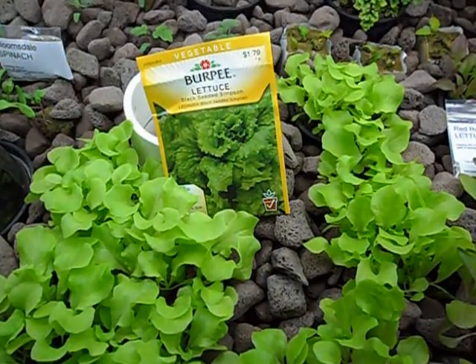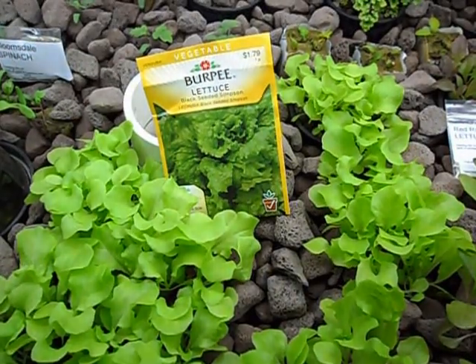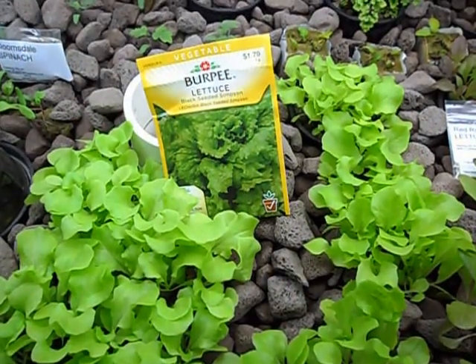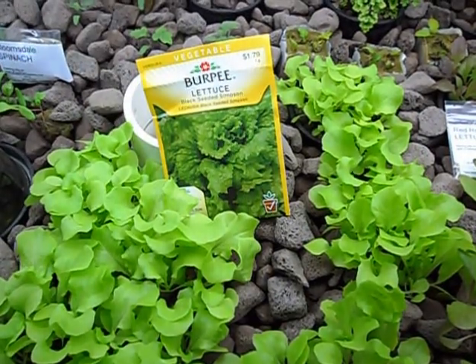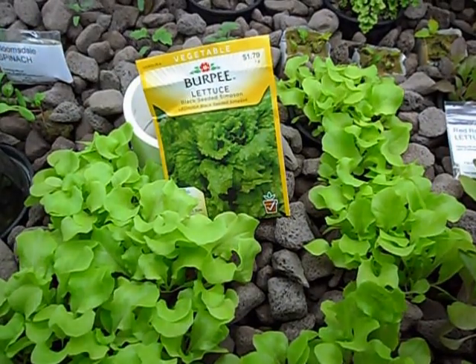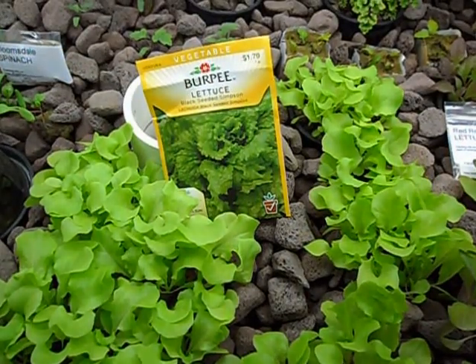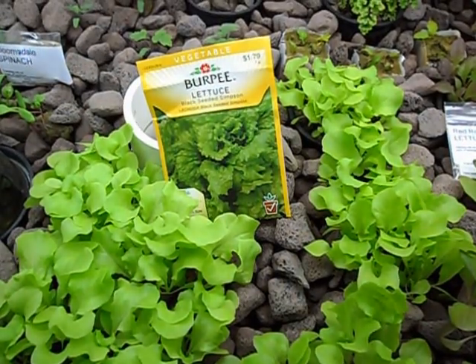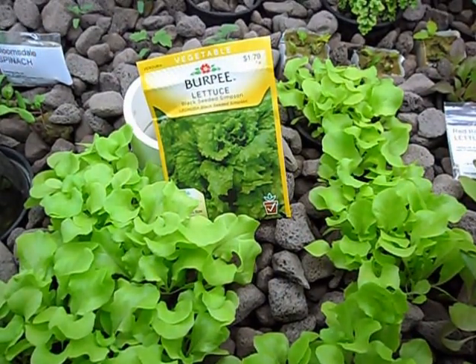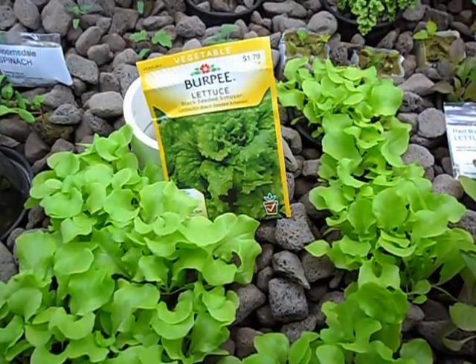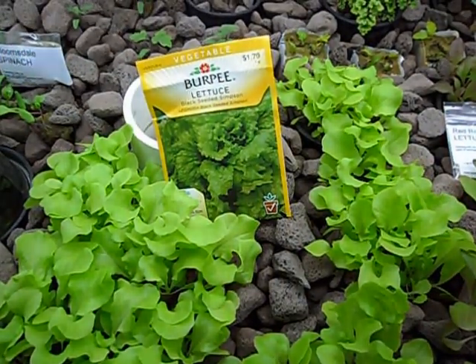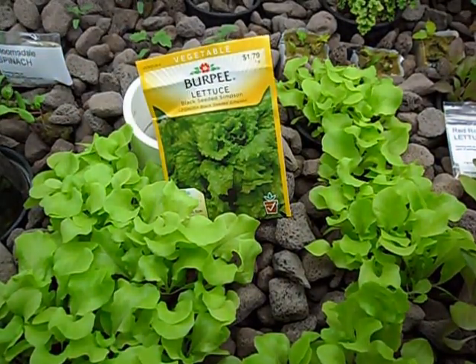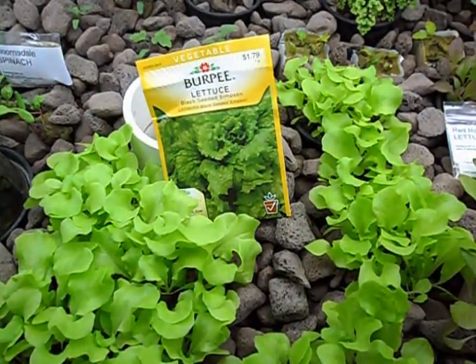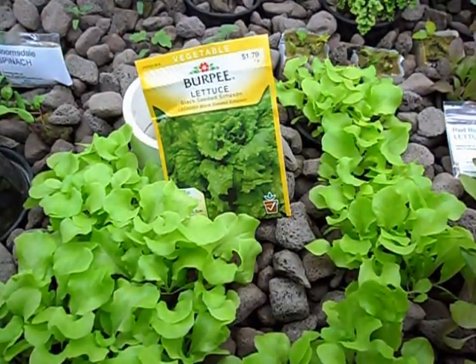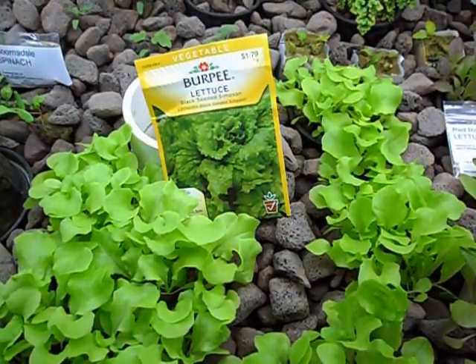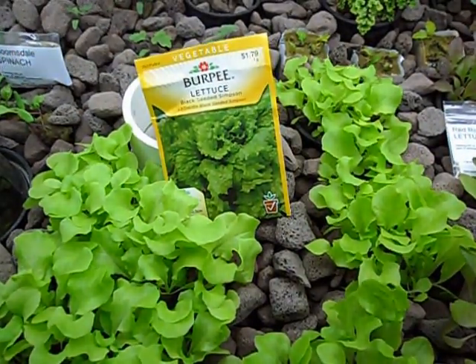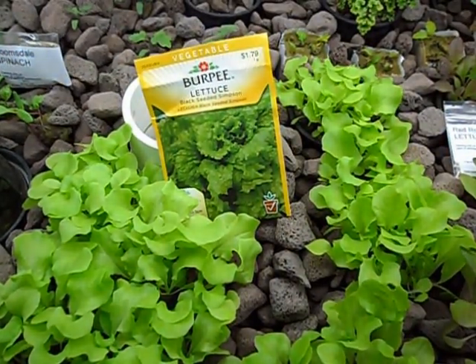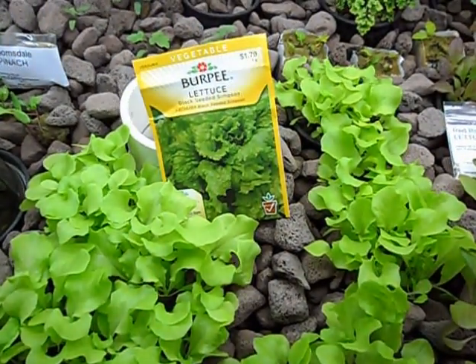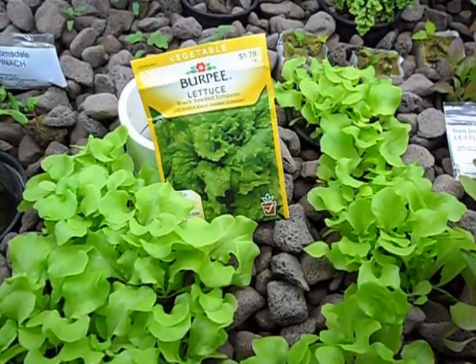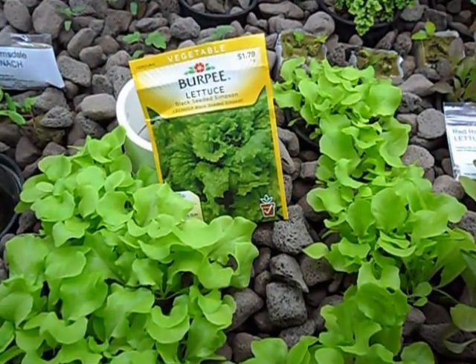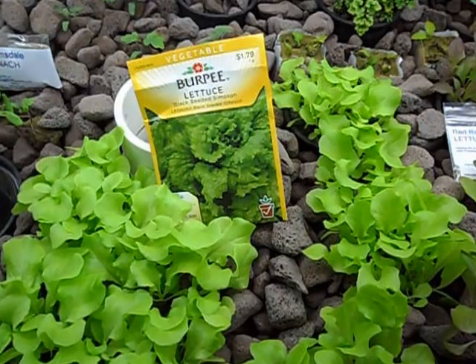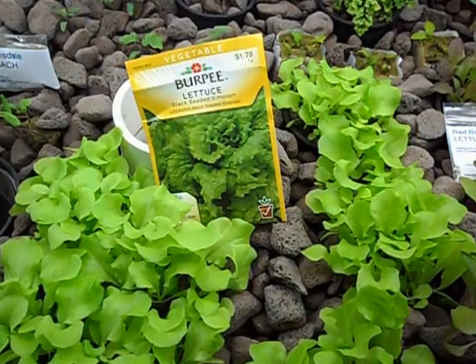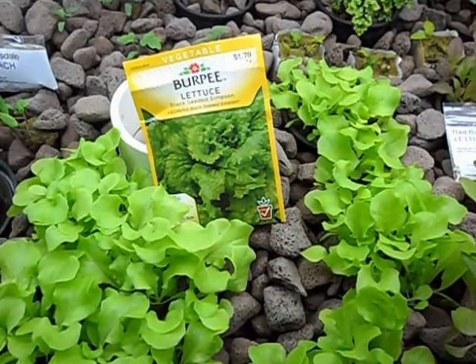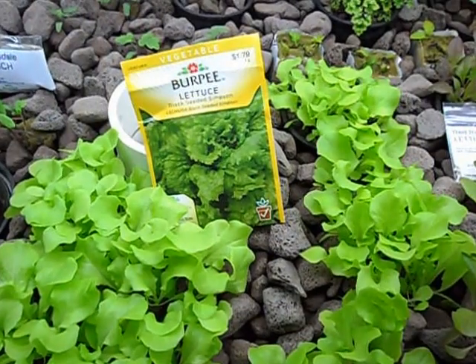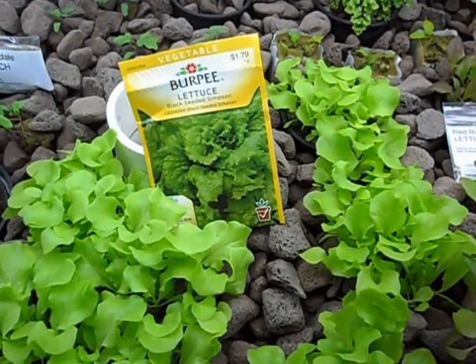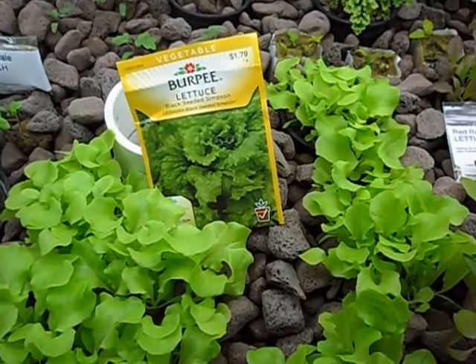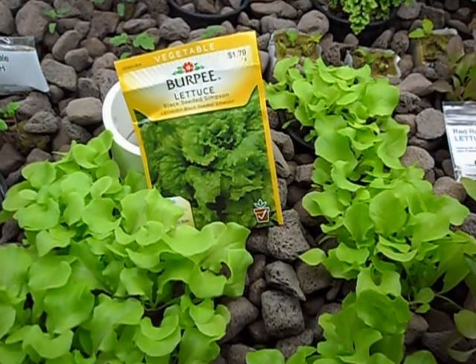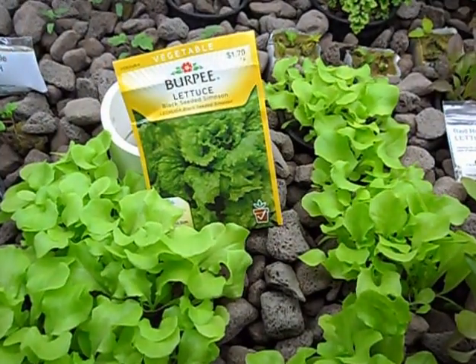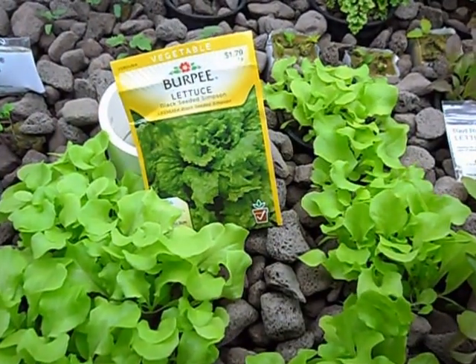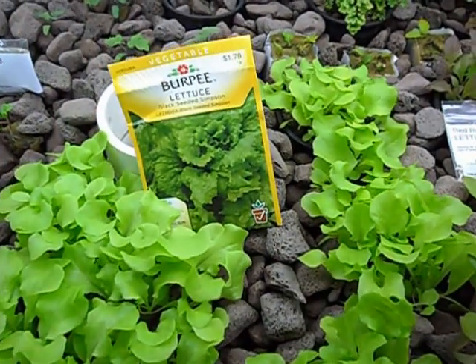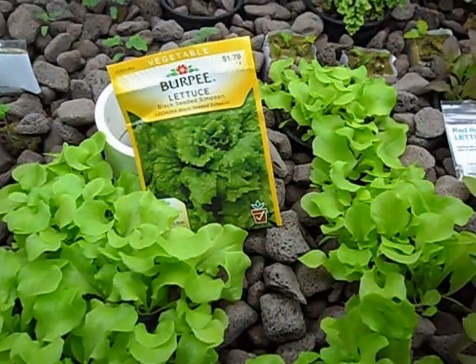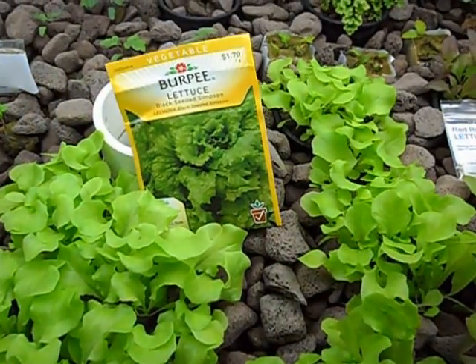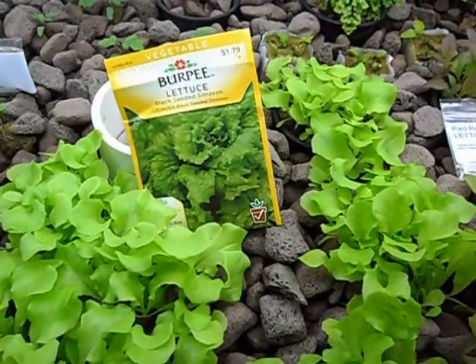This is my aquaponic system. I started these lettuce seedlings about three weeks ago.